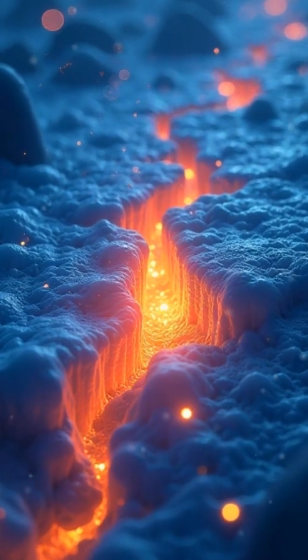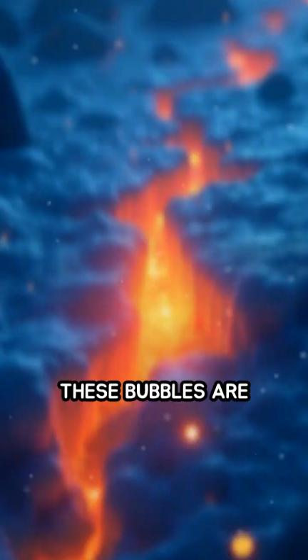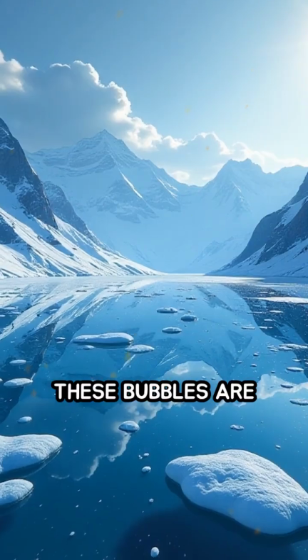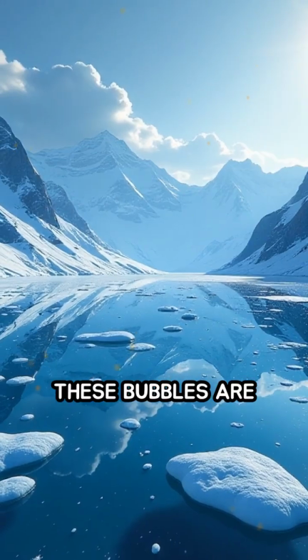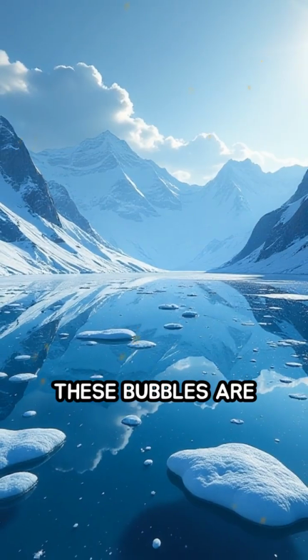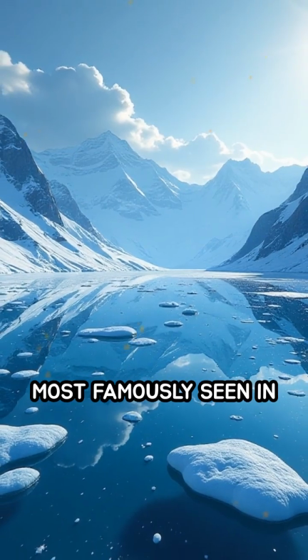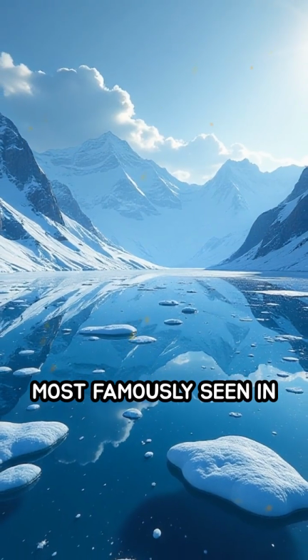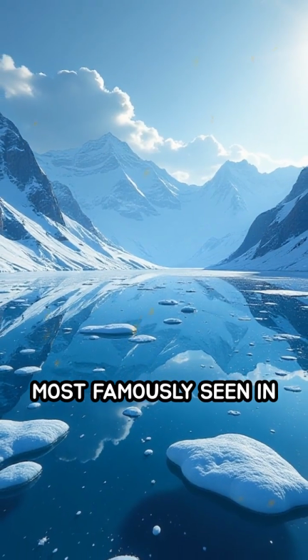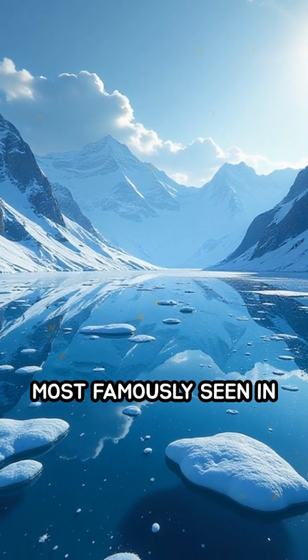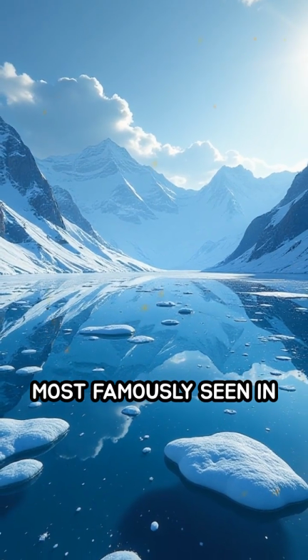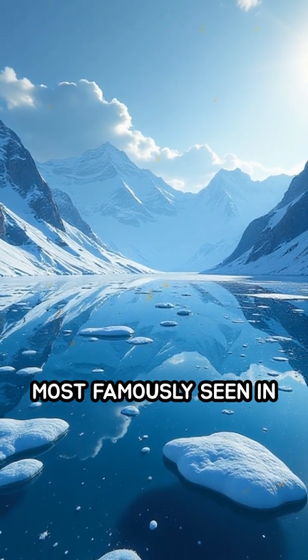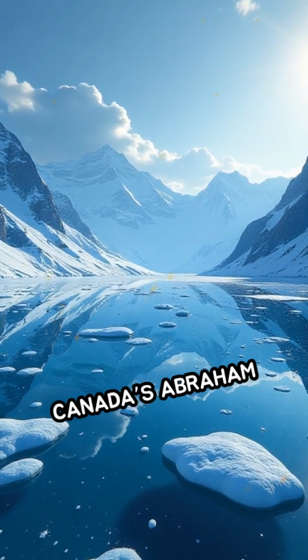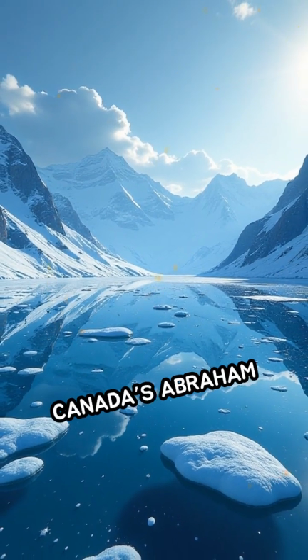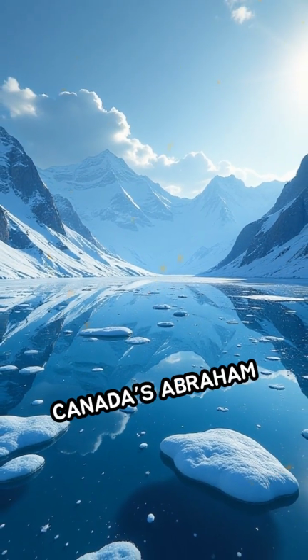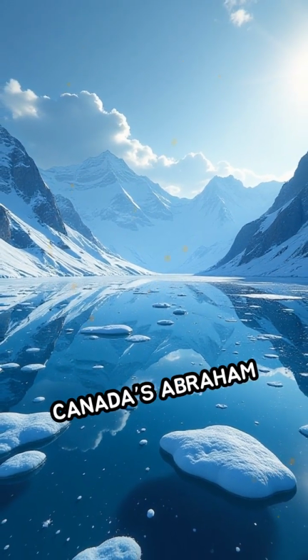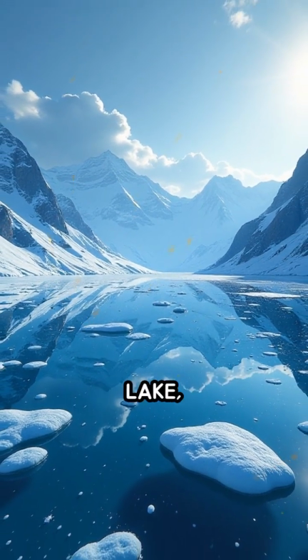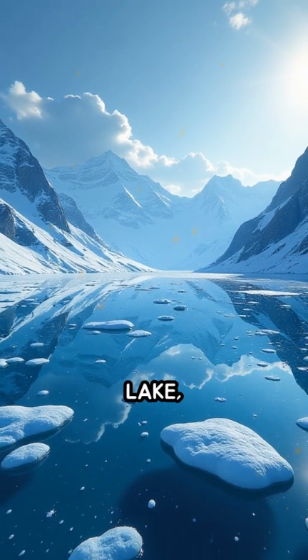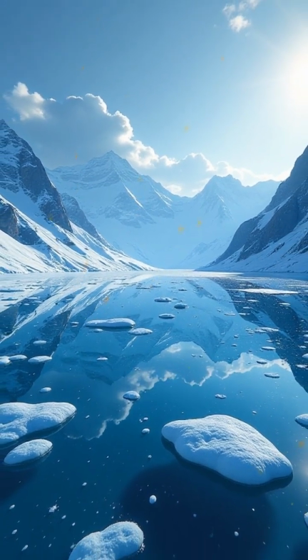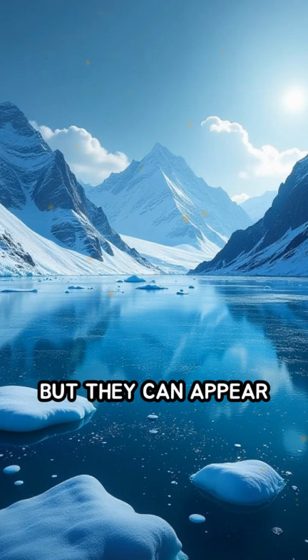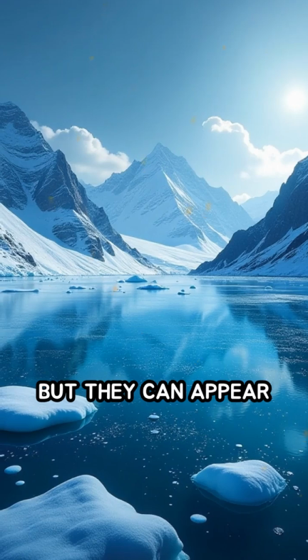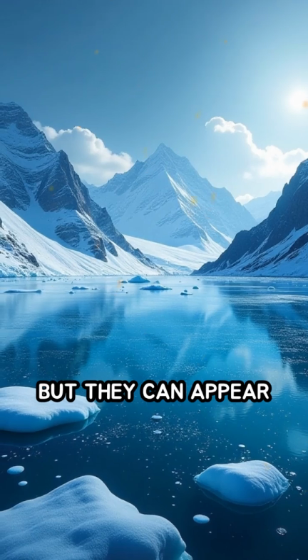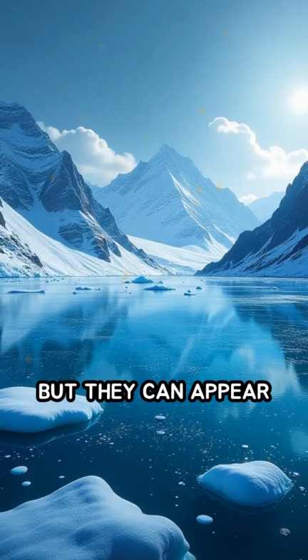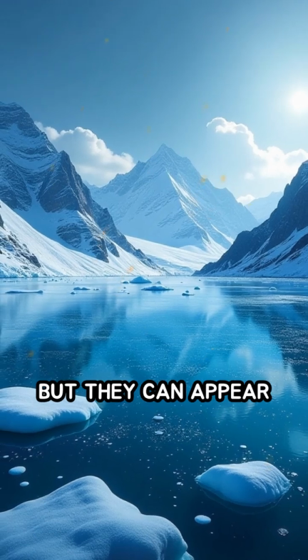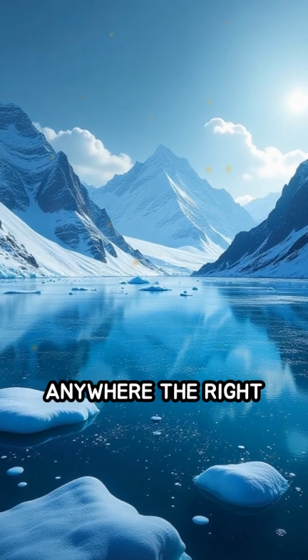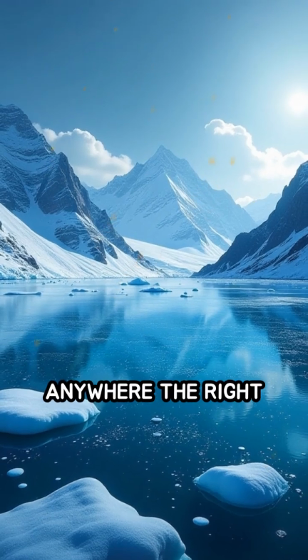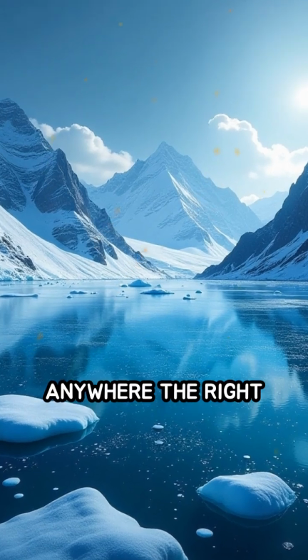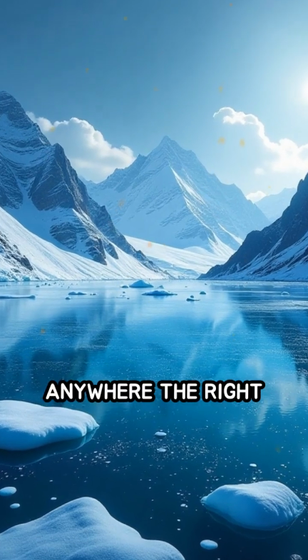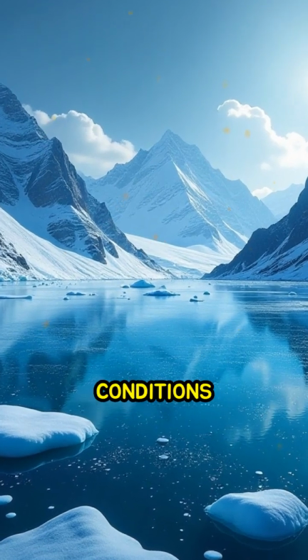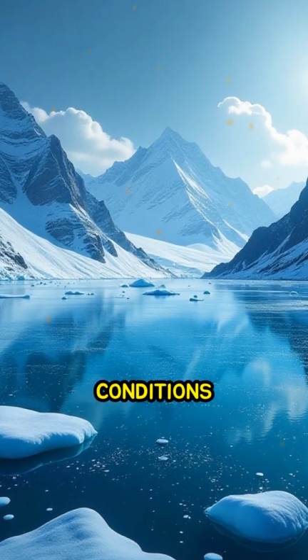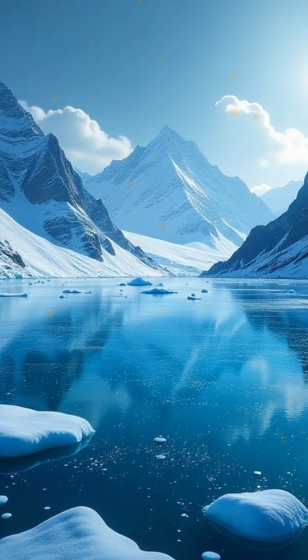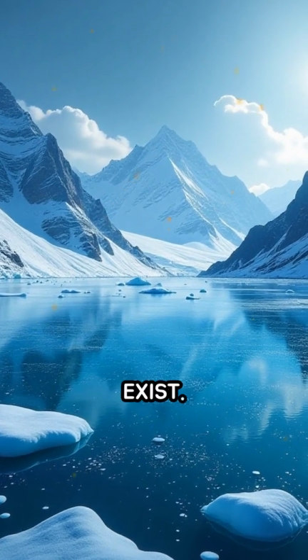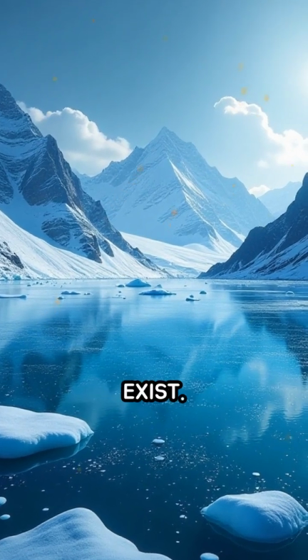These bubbles are most famously seen in Canada's Abraham Lake, but they can appear anywhere the right conditions exist.